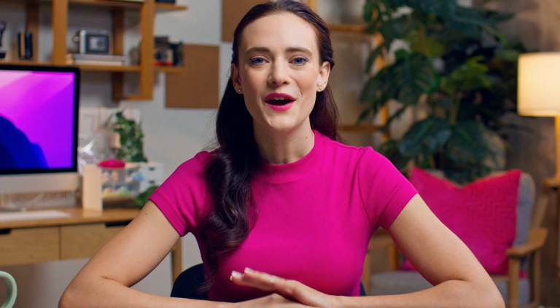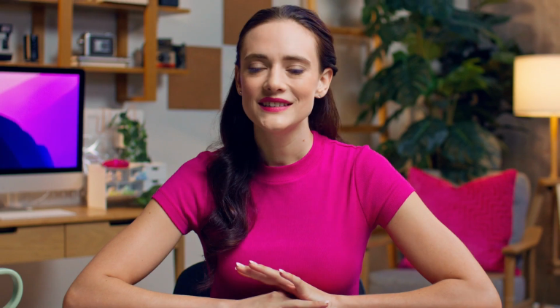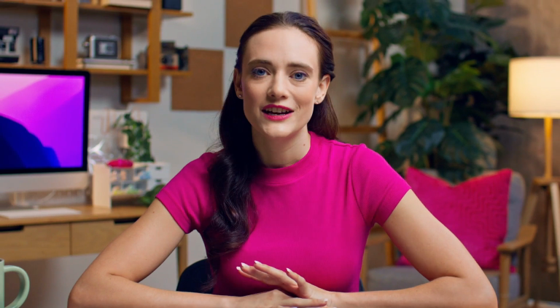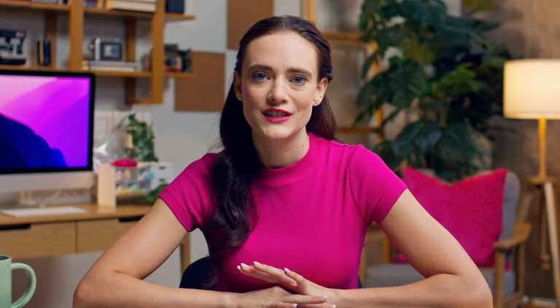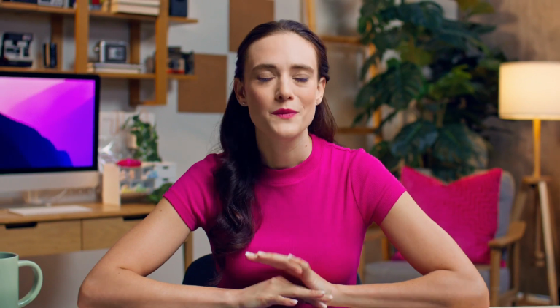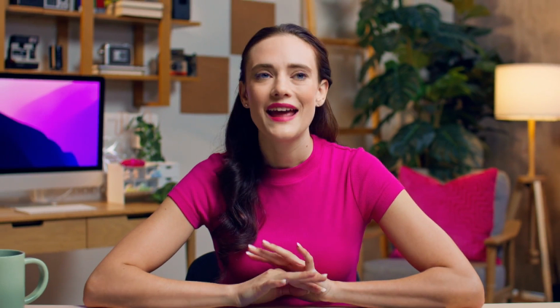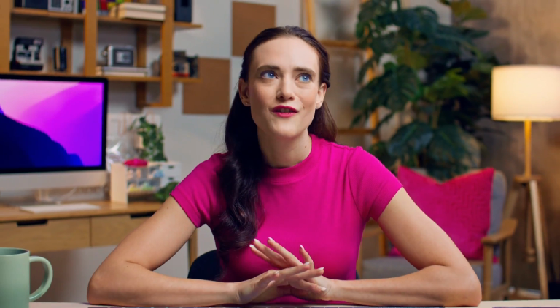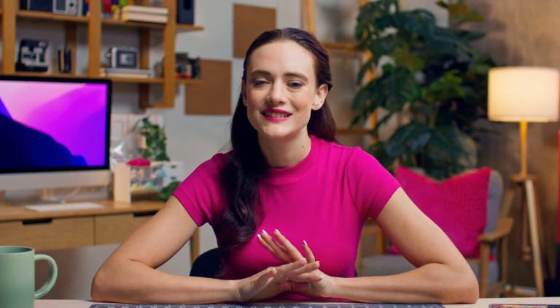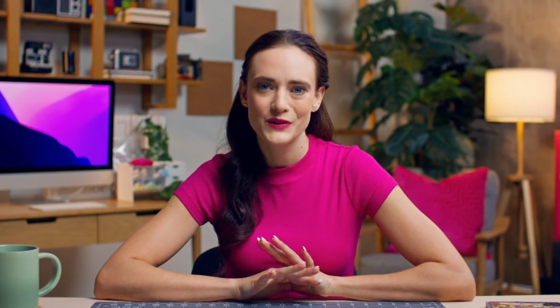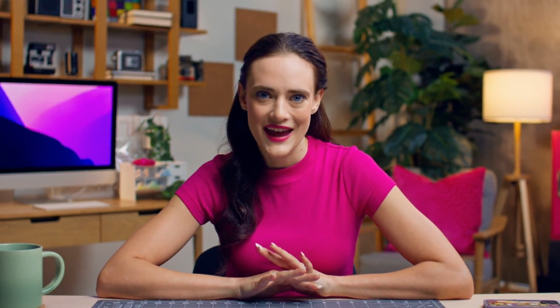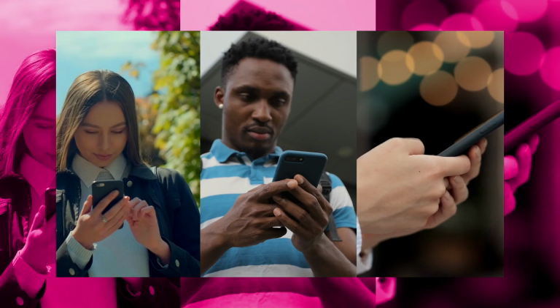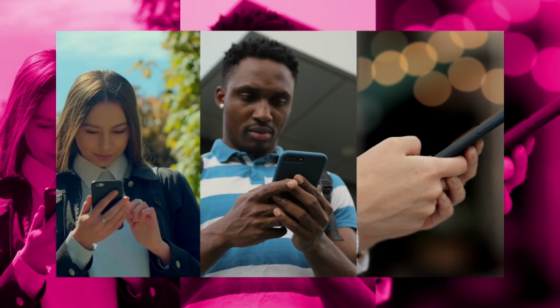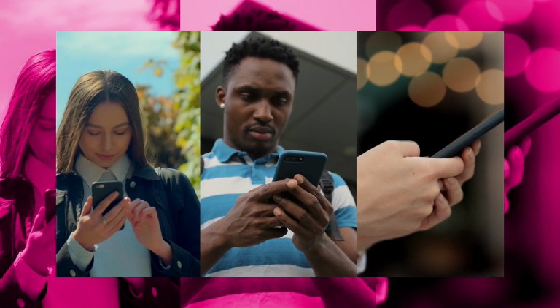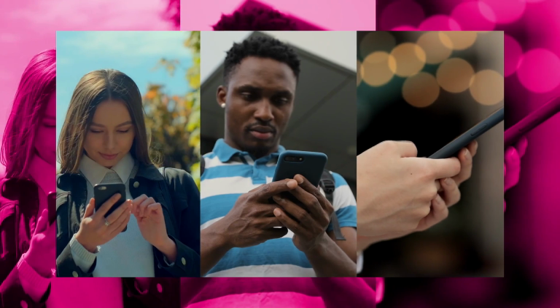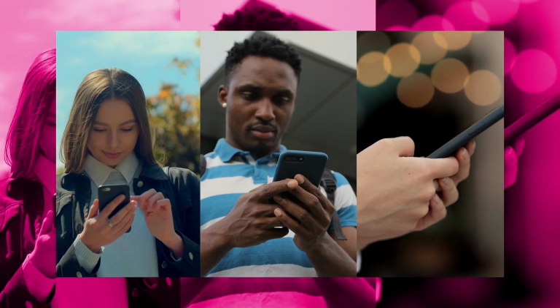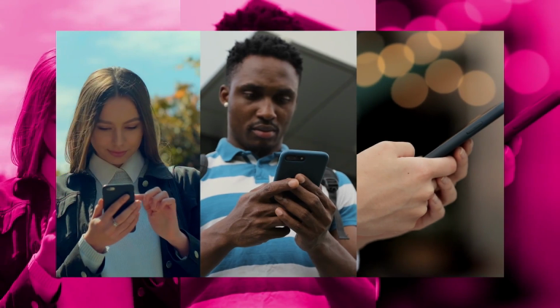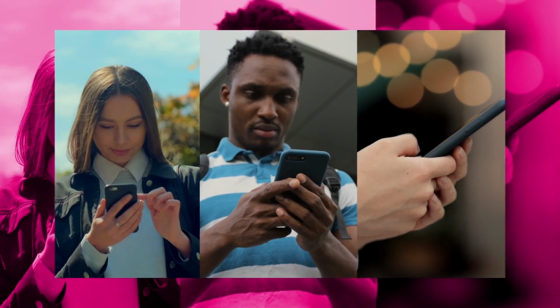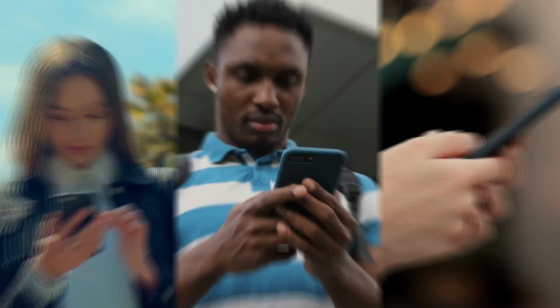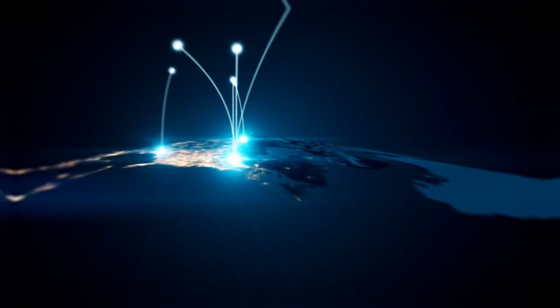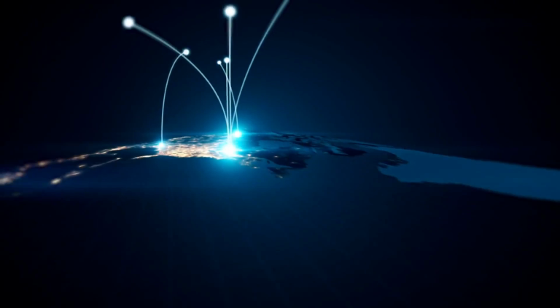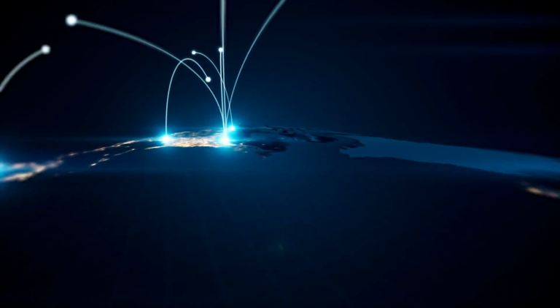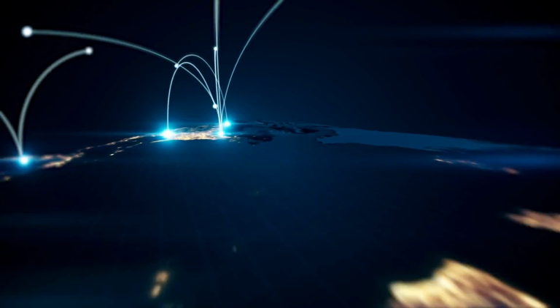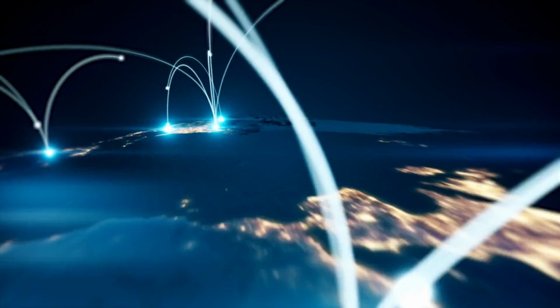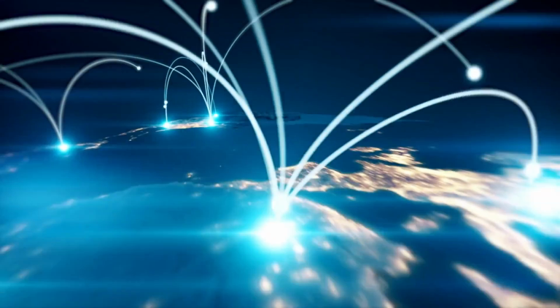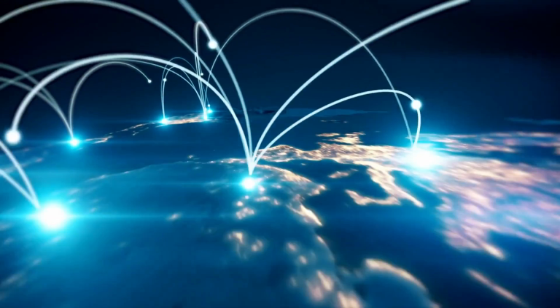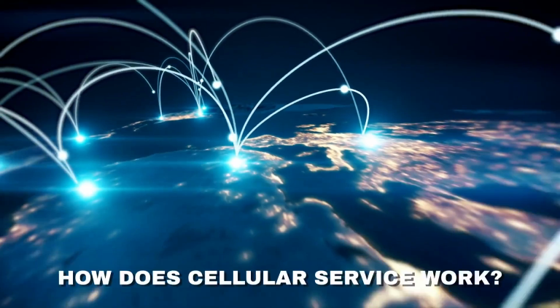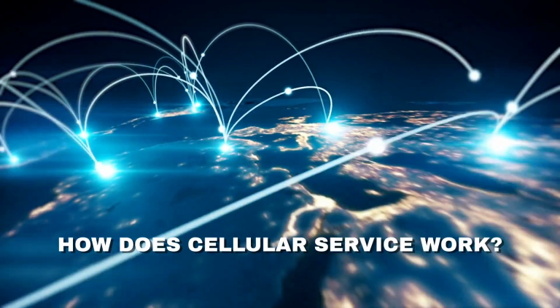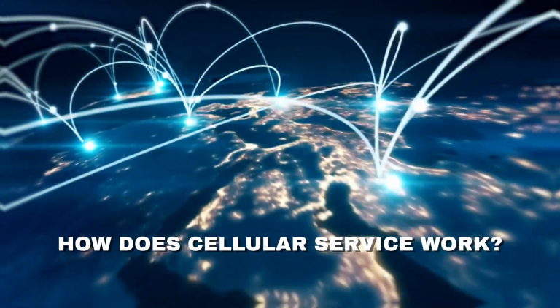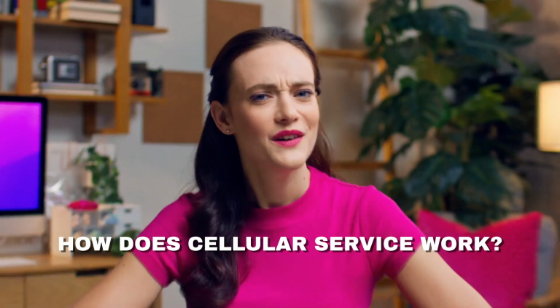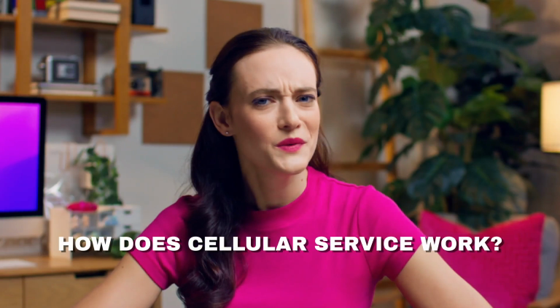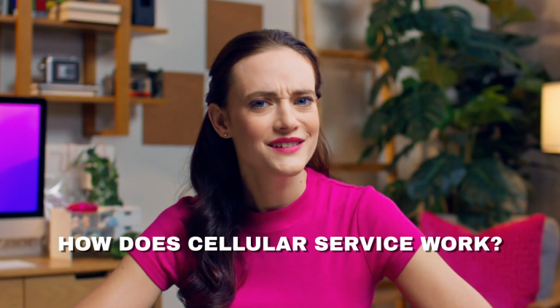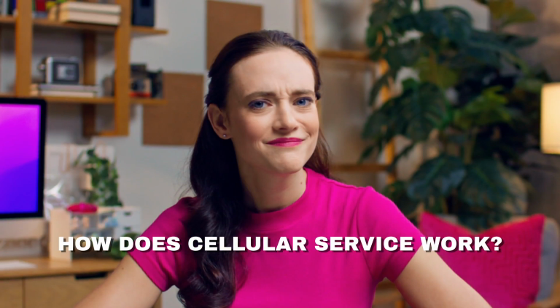Countless connections are made every single day using our mobile devices, all thanks to cellular service. We all use it, but how does it work?